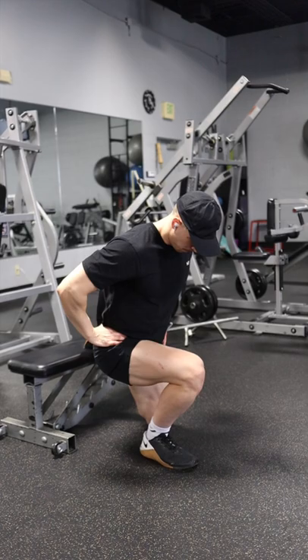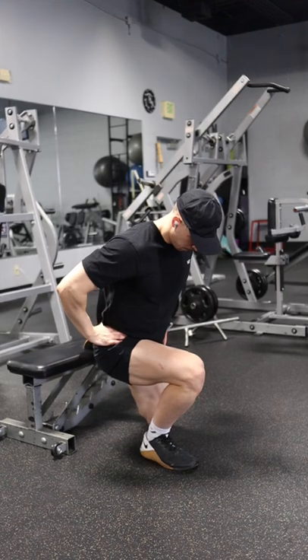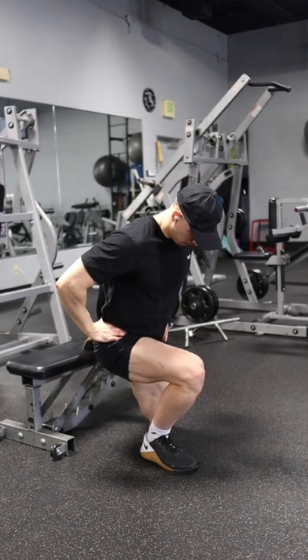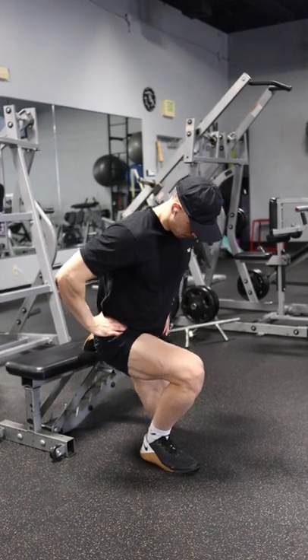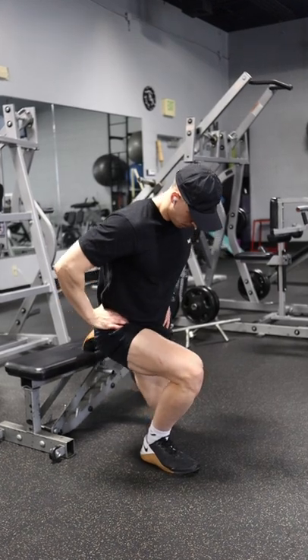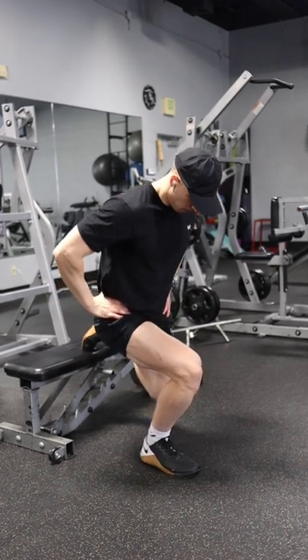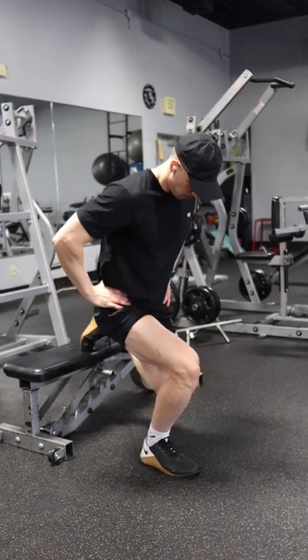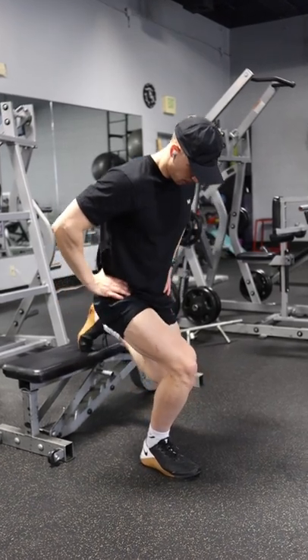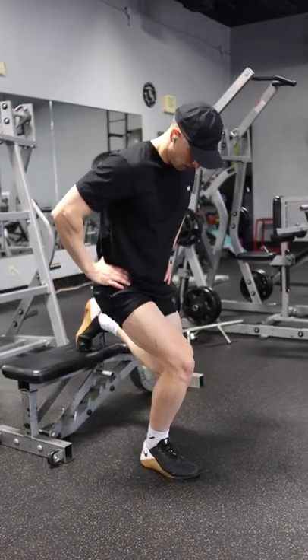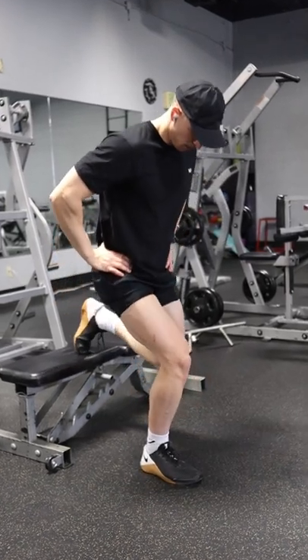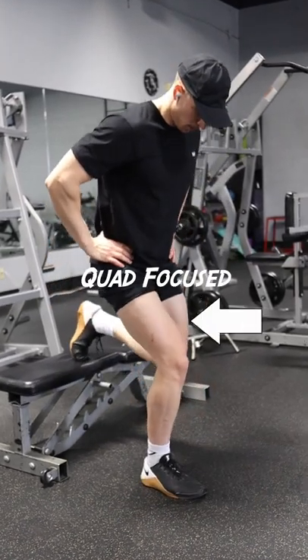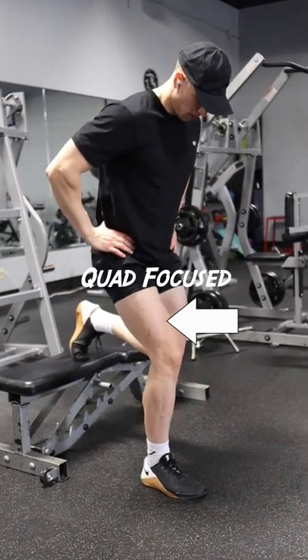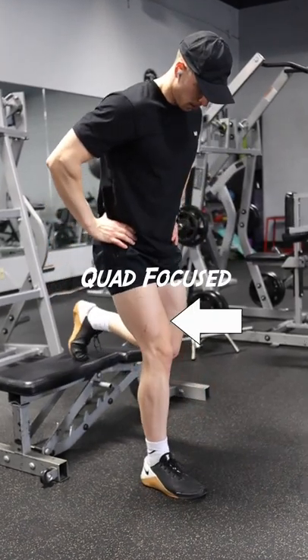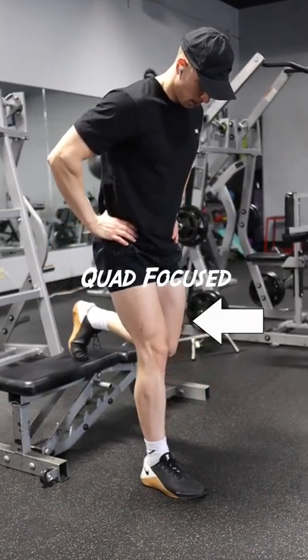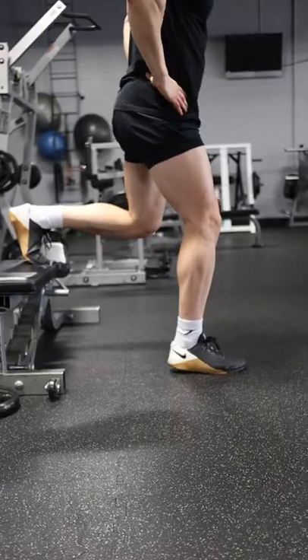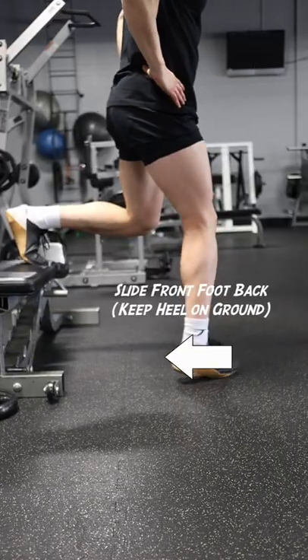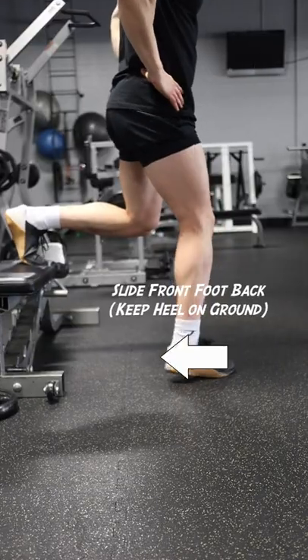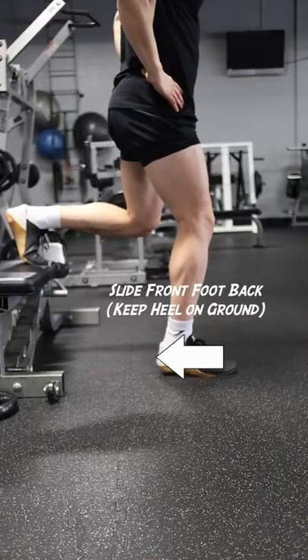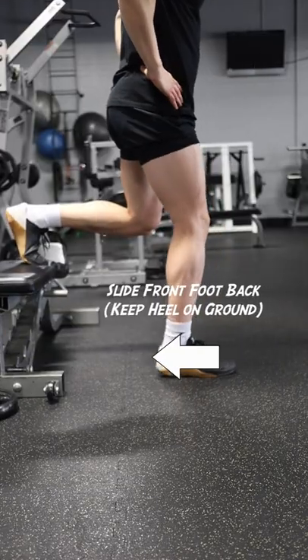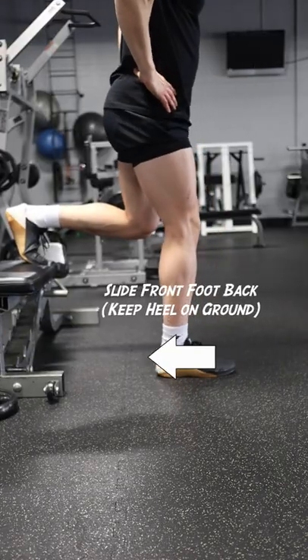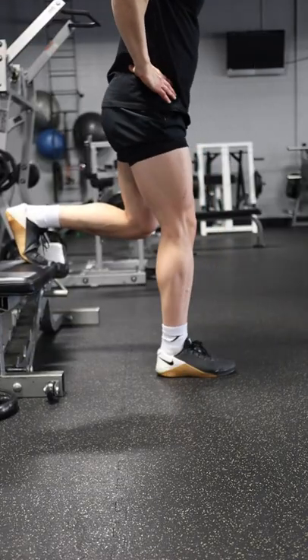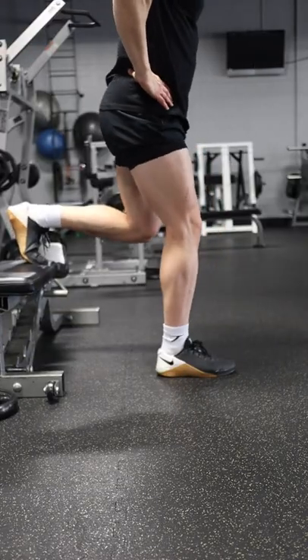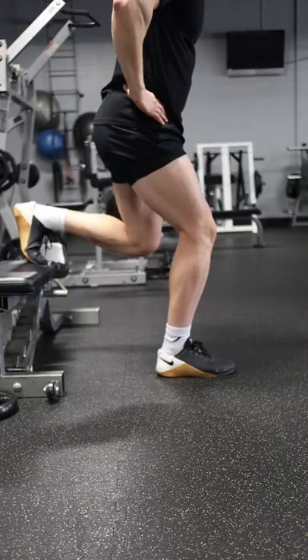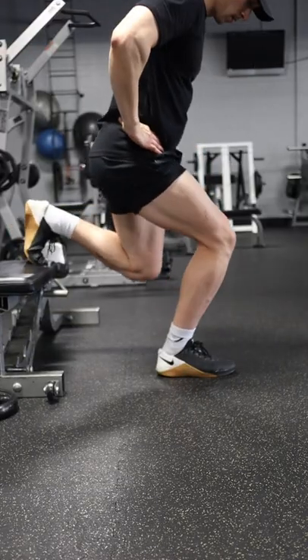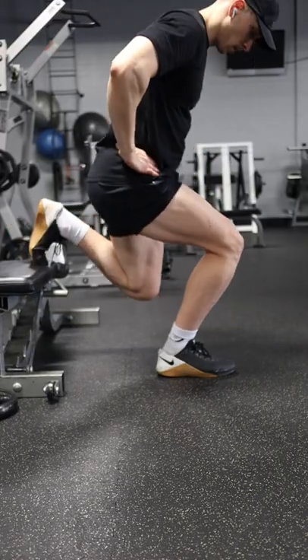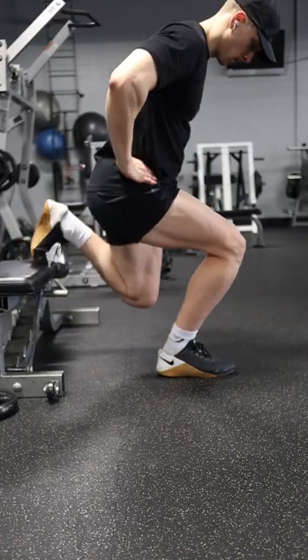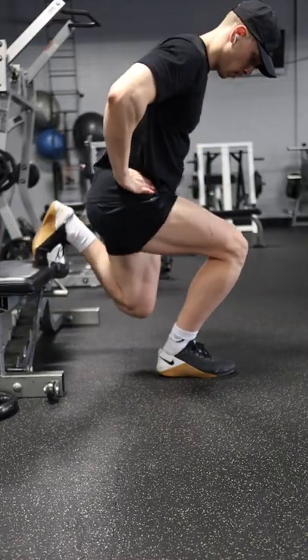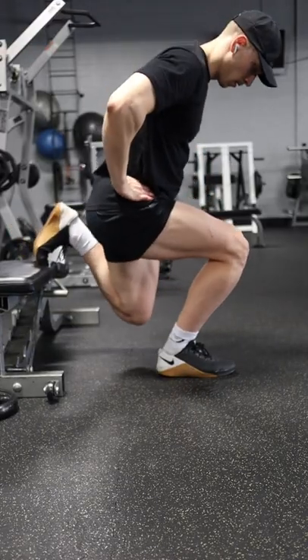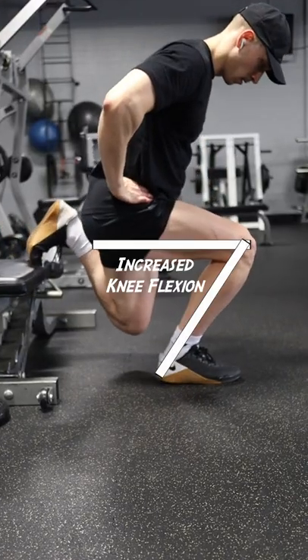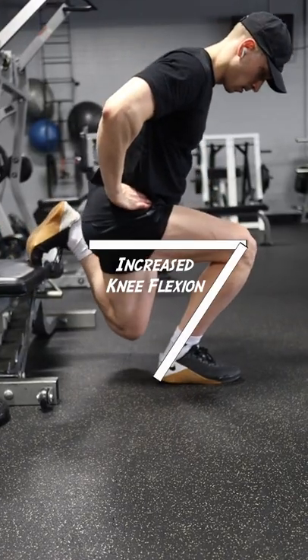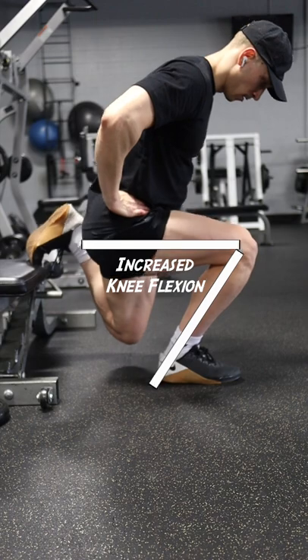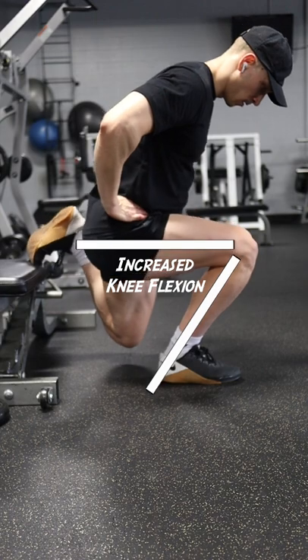If you want to make Bulgarian split squats more quad-focused, slide your front foot back to allow for more knee flexion at the bottom position.